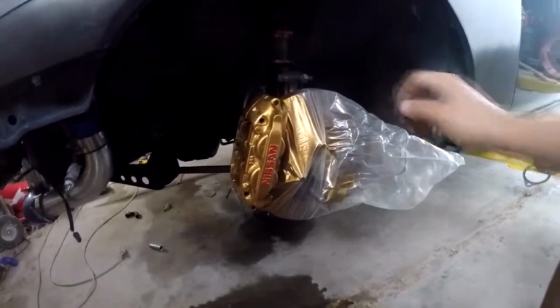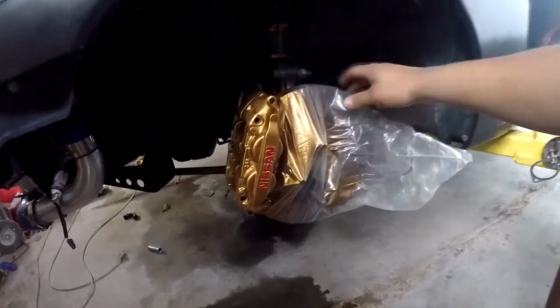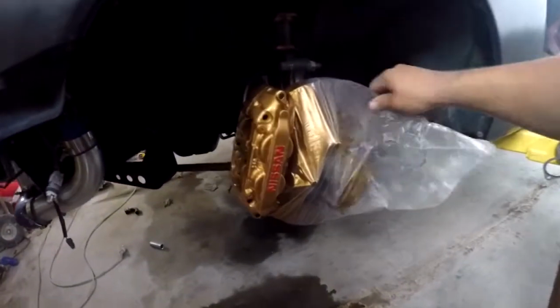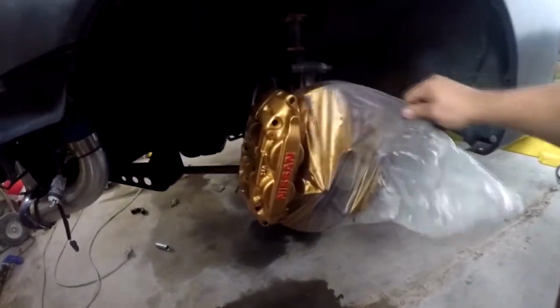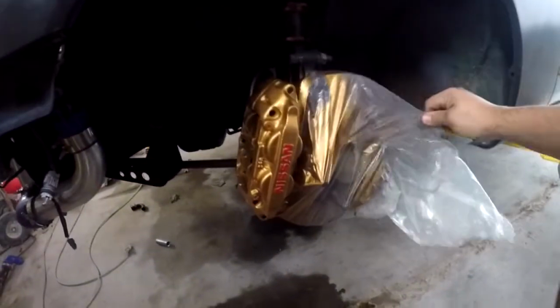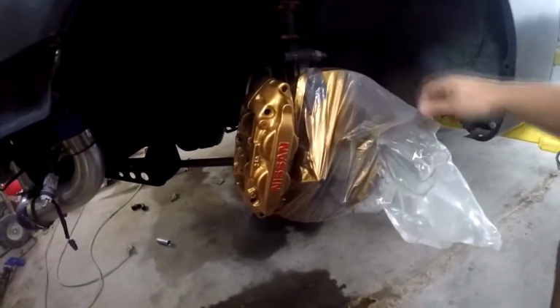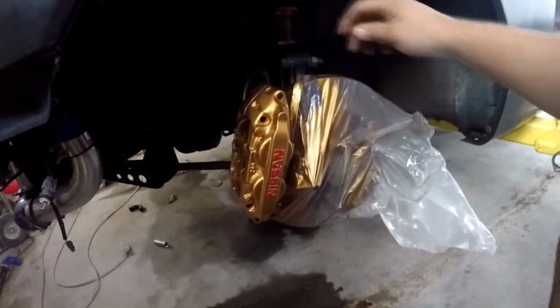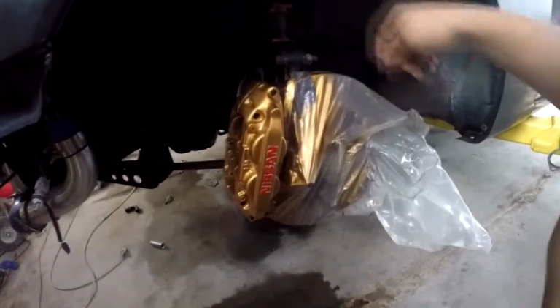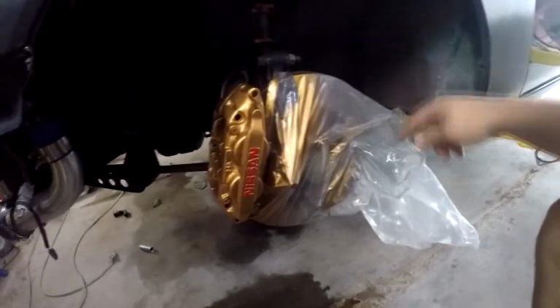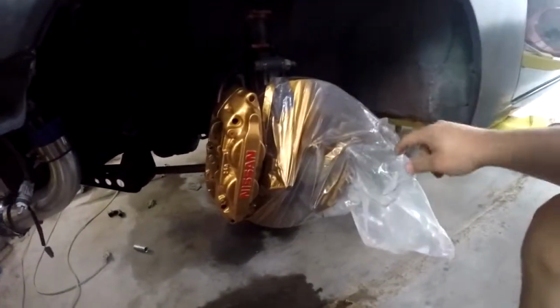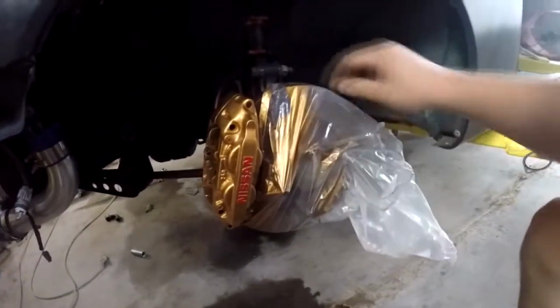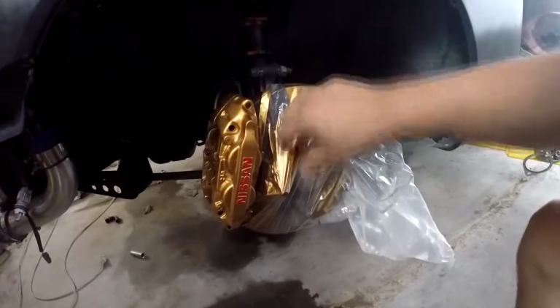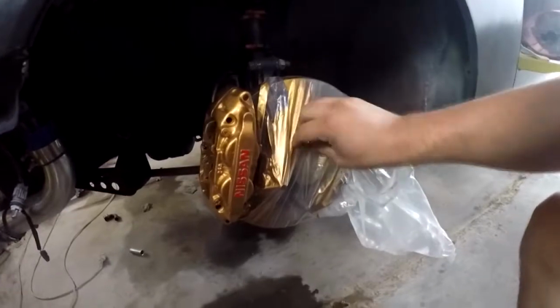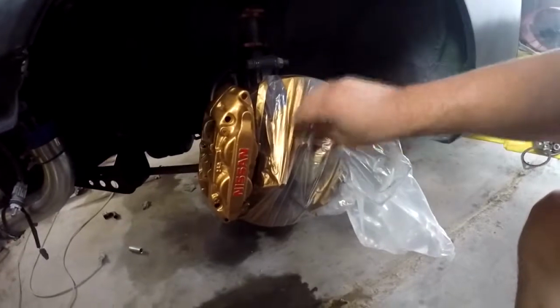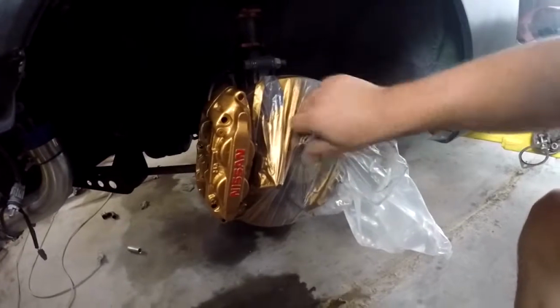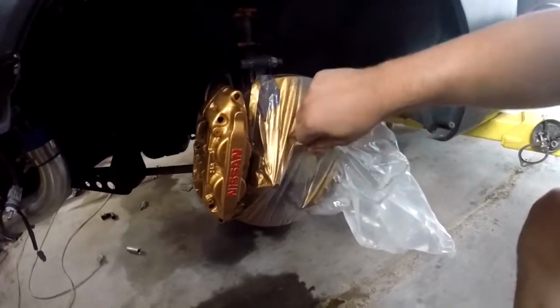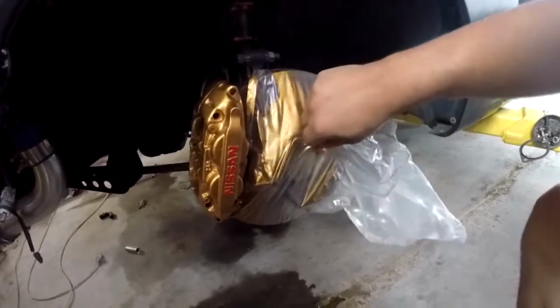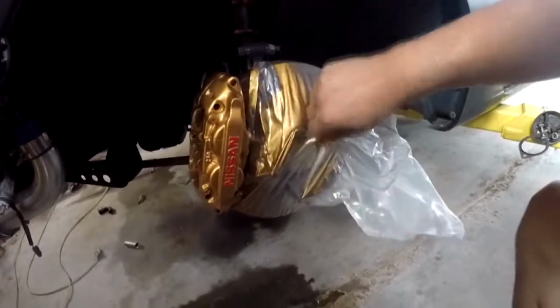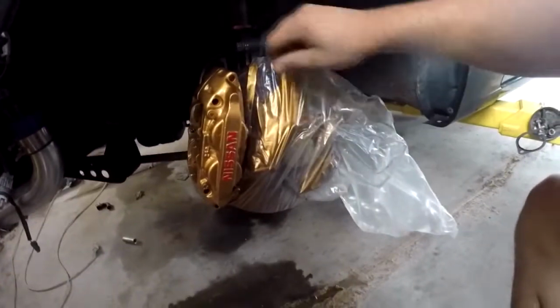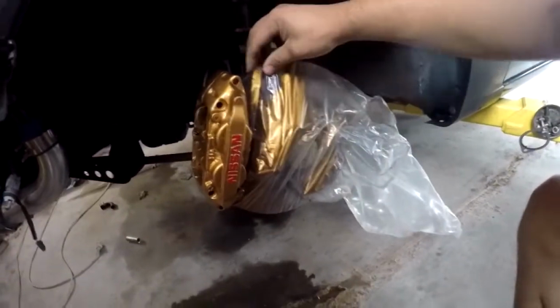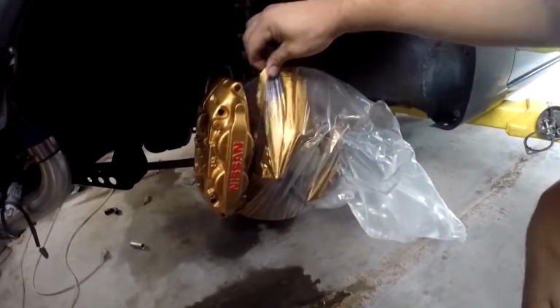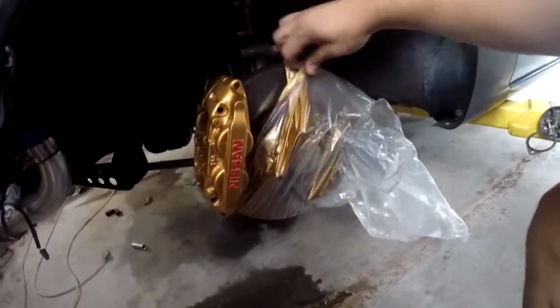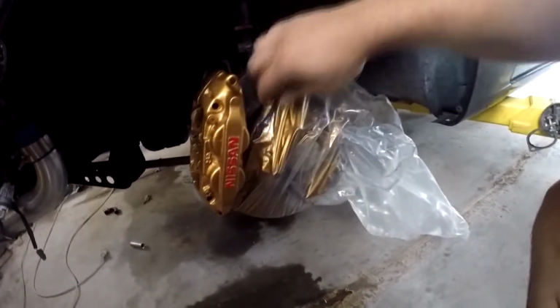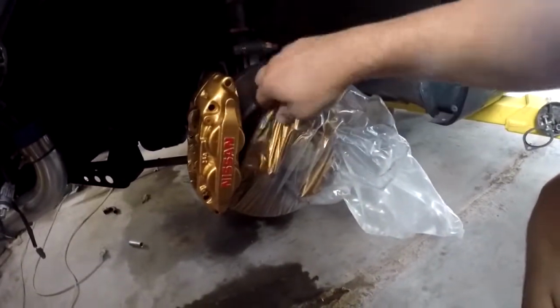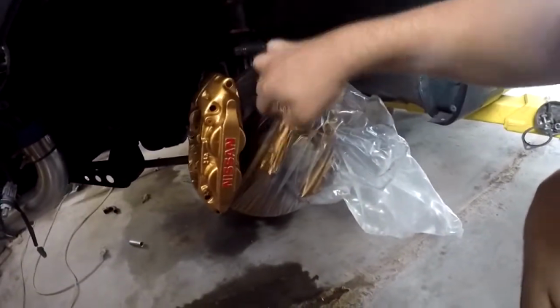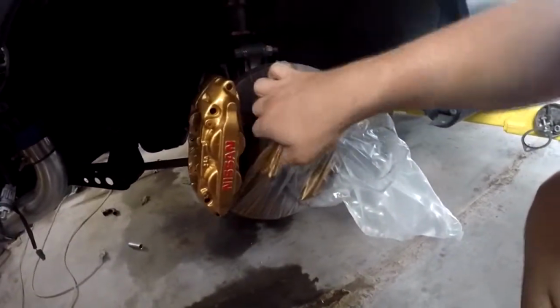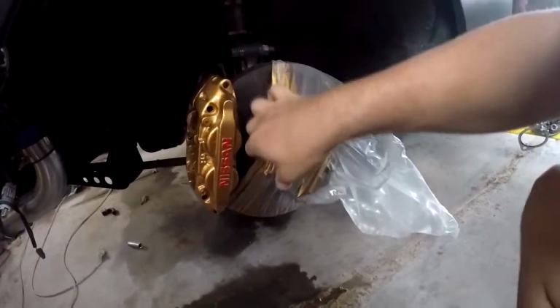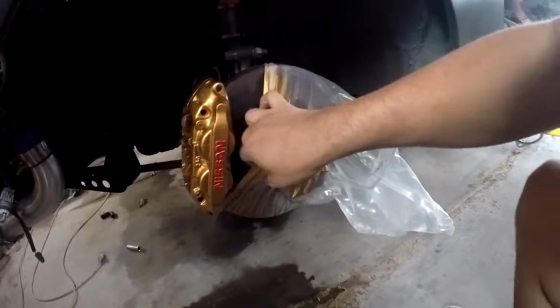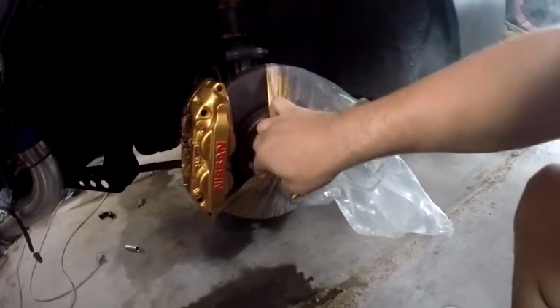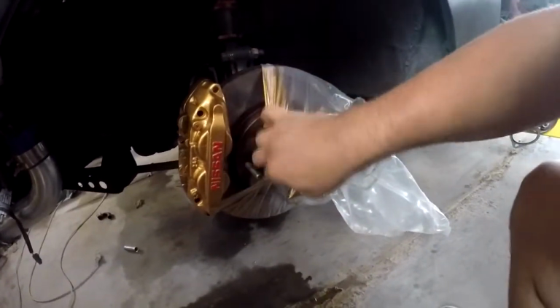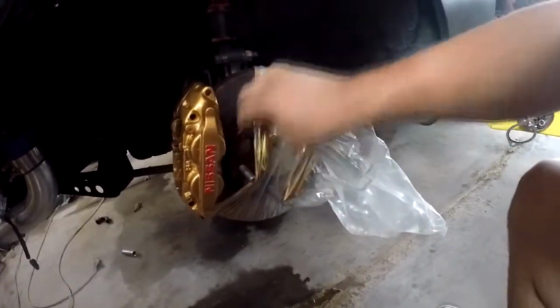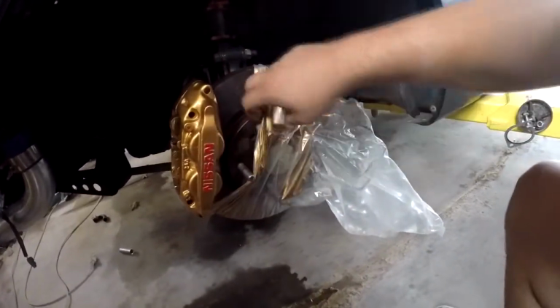And then we just pull all this off. Oh man, I just ripped the bag. I guess you've got to be a little more tender with it.